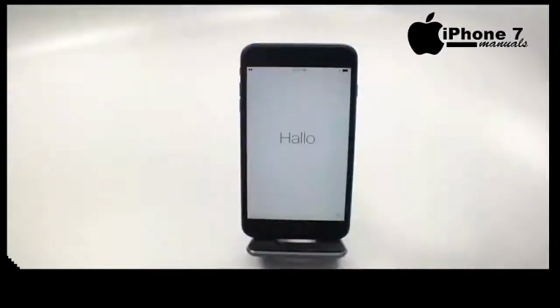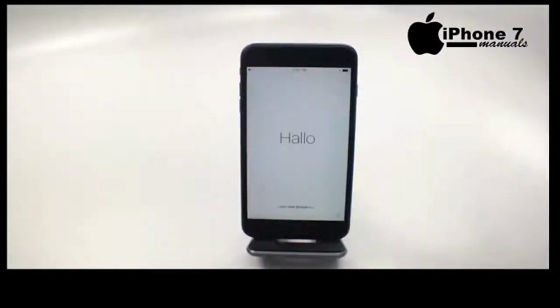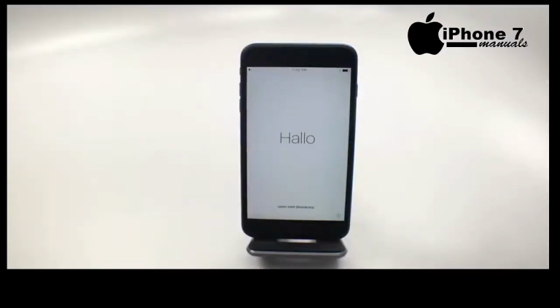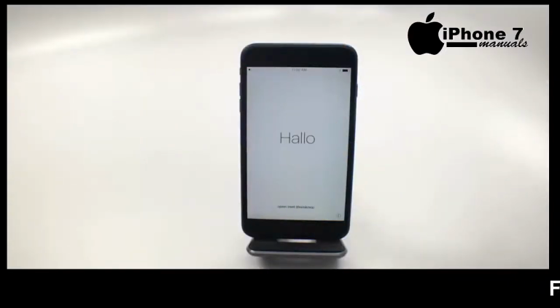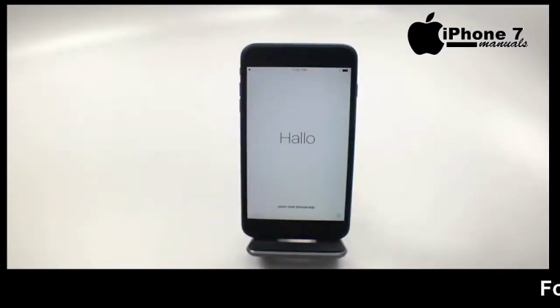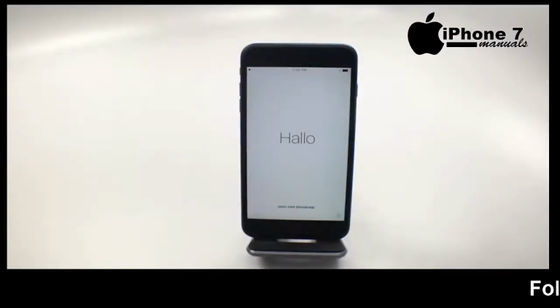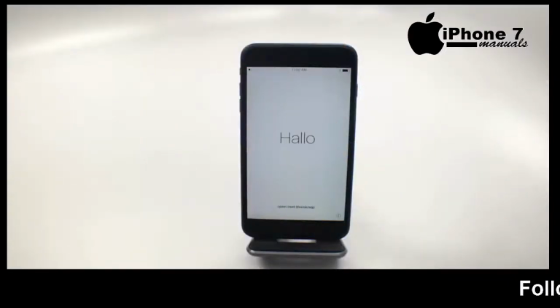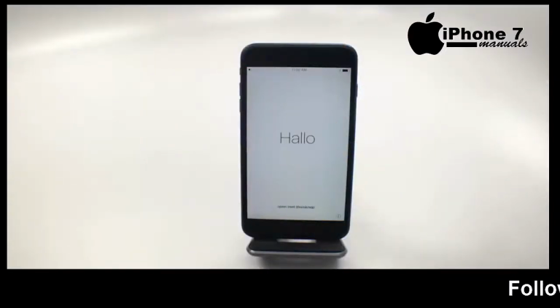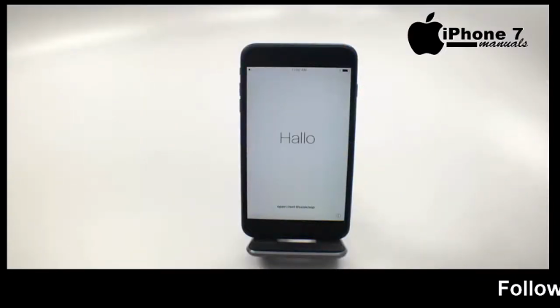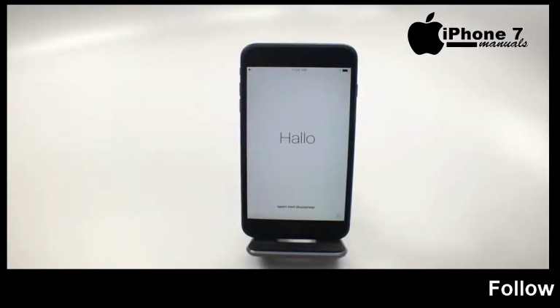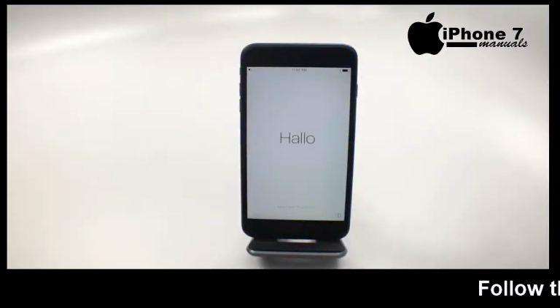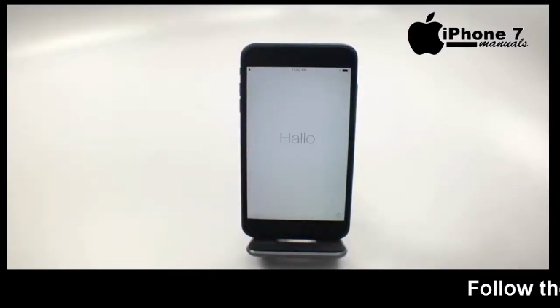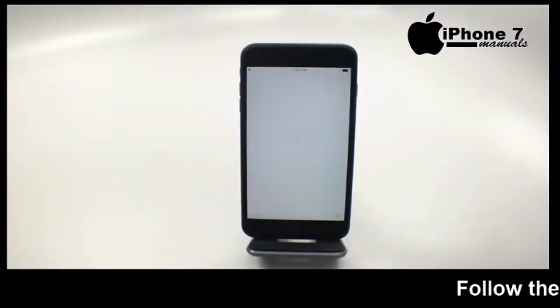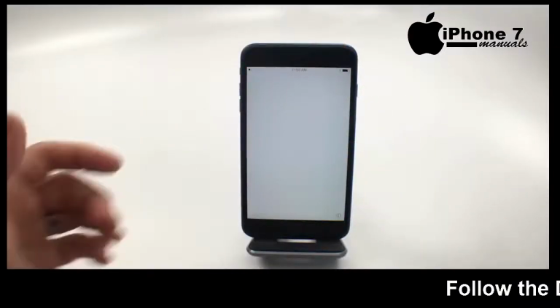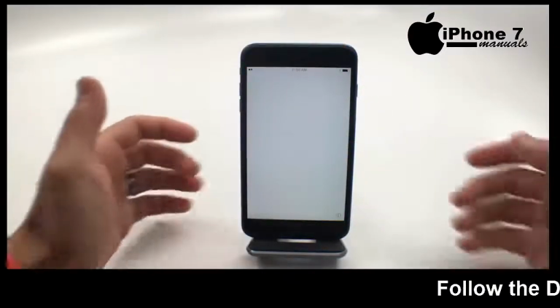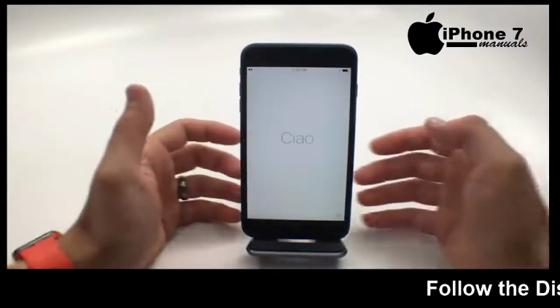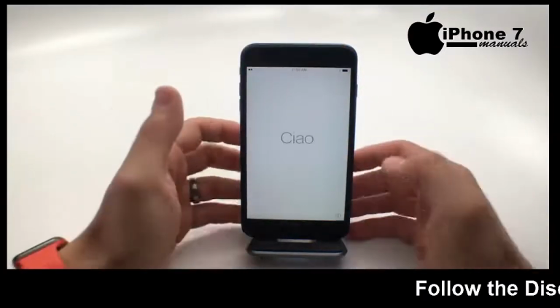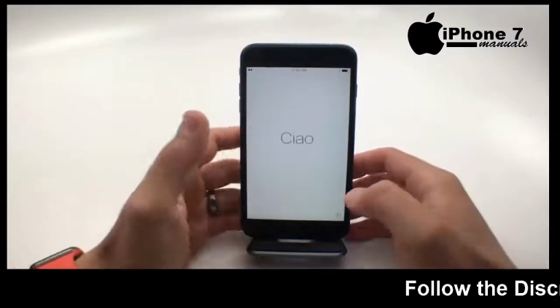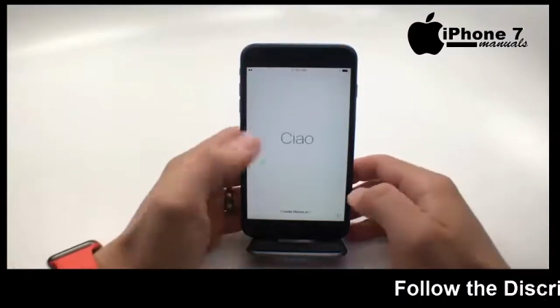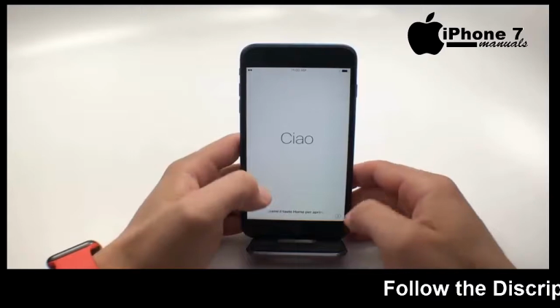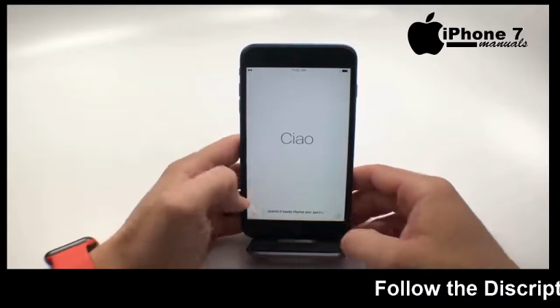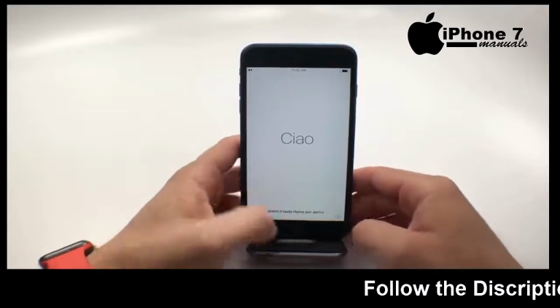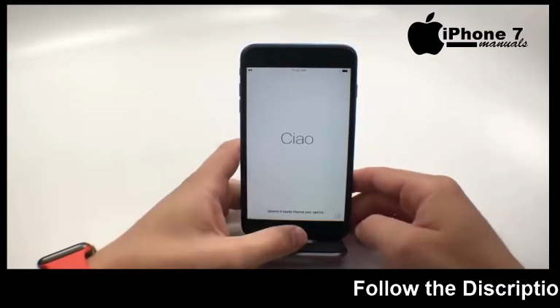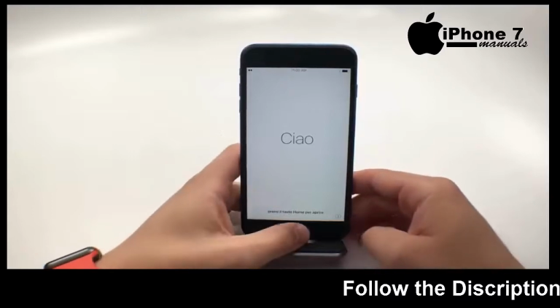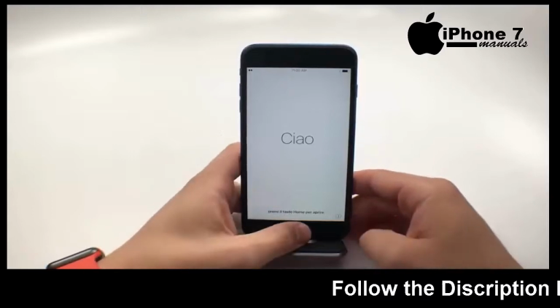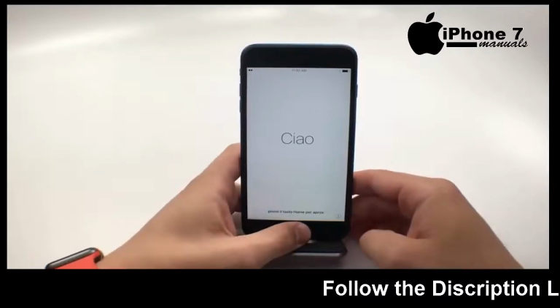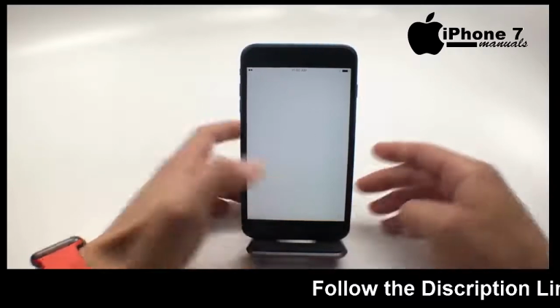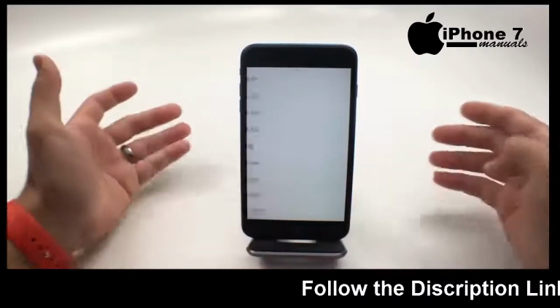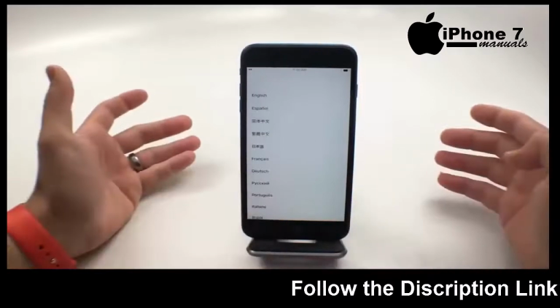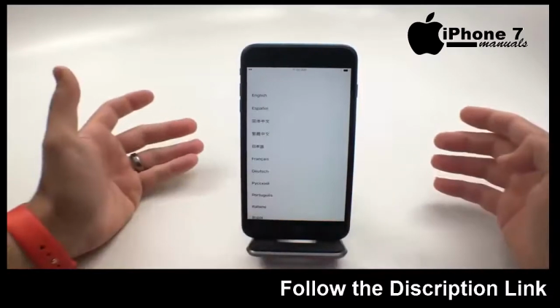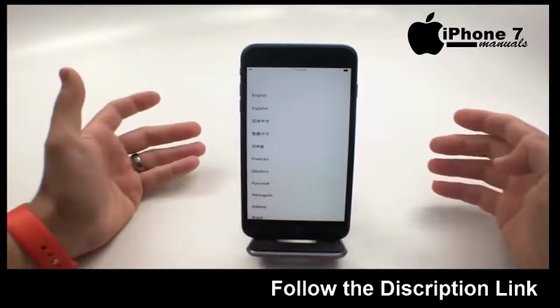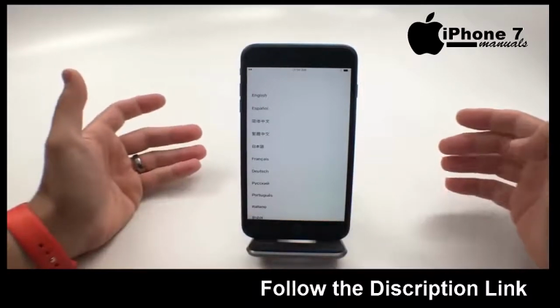This is how to set up your iPhone 7 and iPhone 7 Plus. I'm Josh Smith with gotamymobile.com and I'm going to show you what to do.